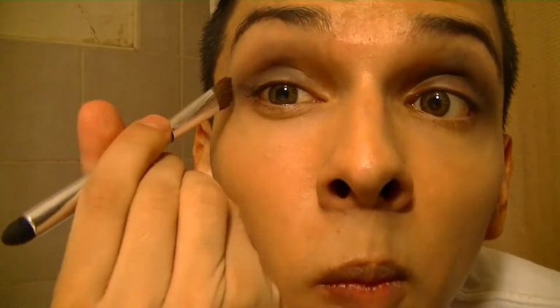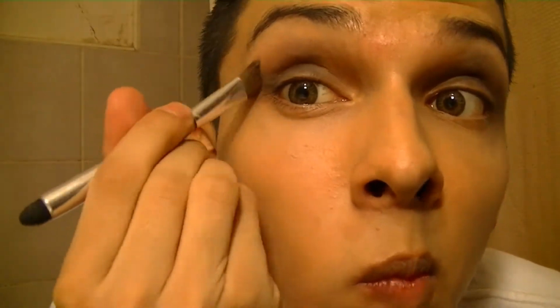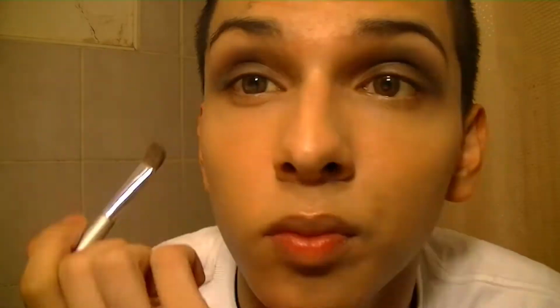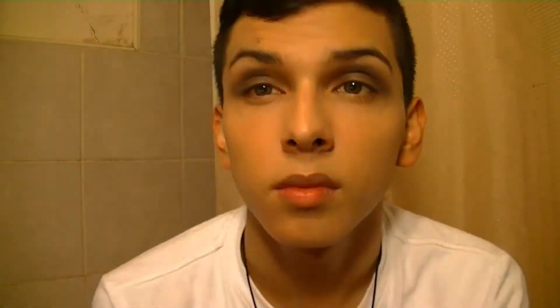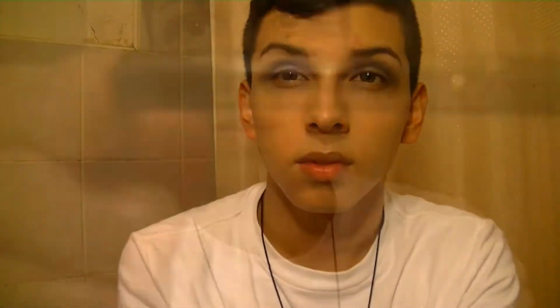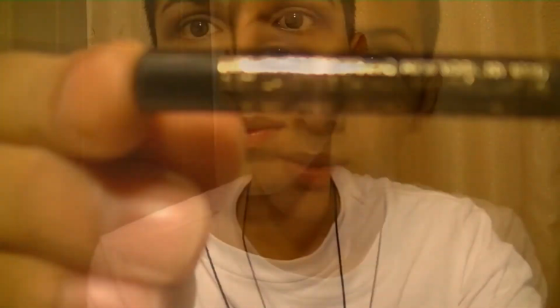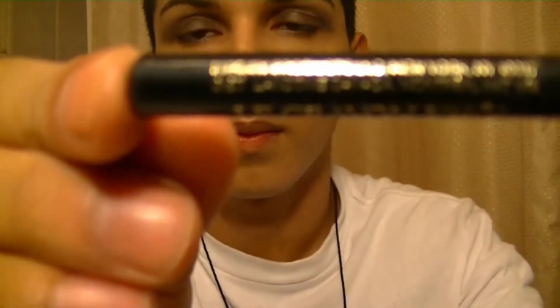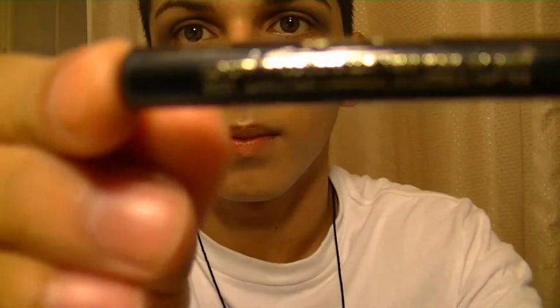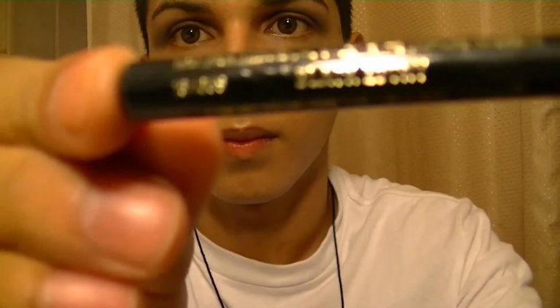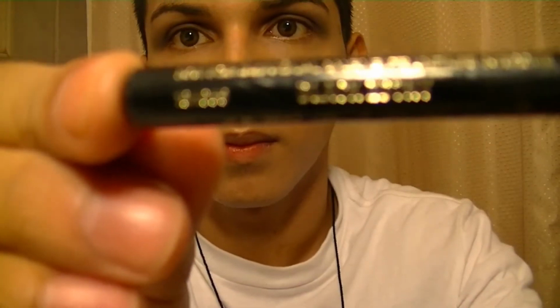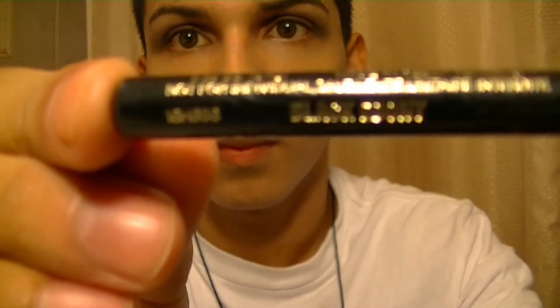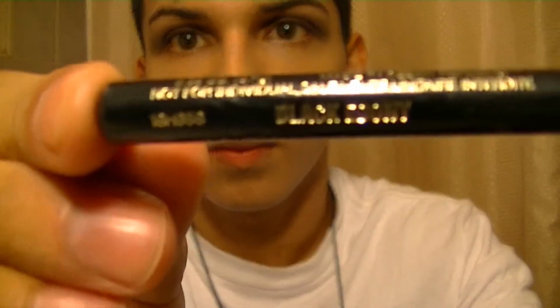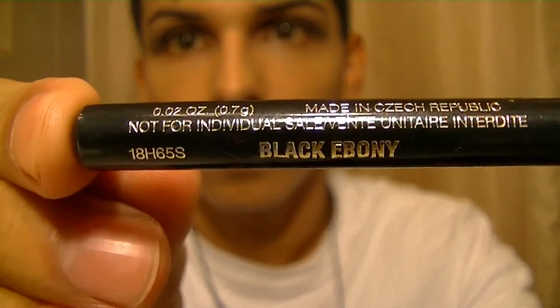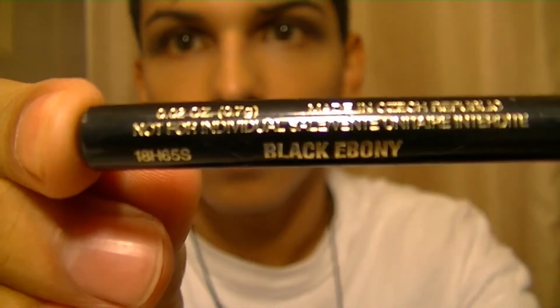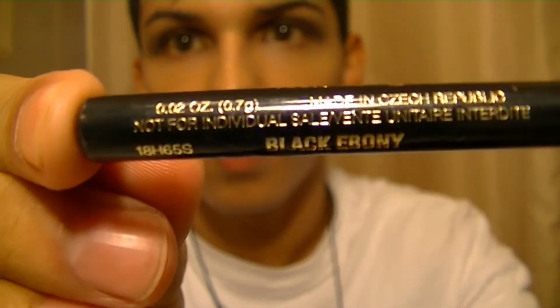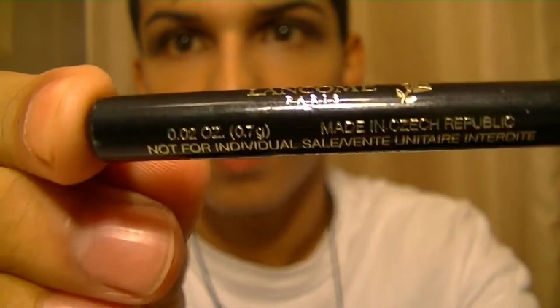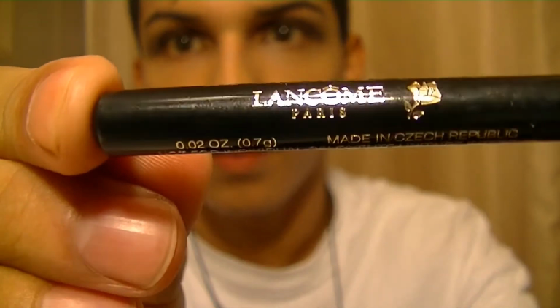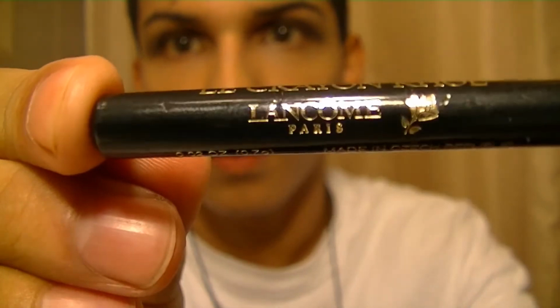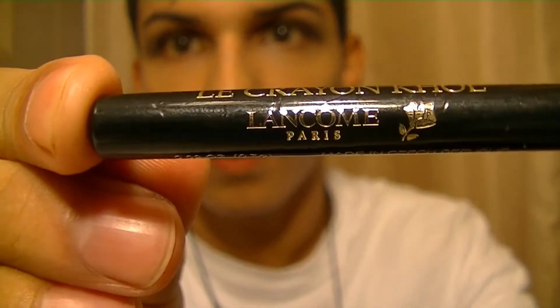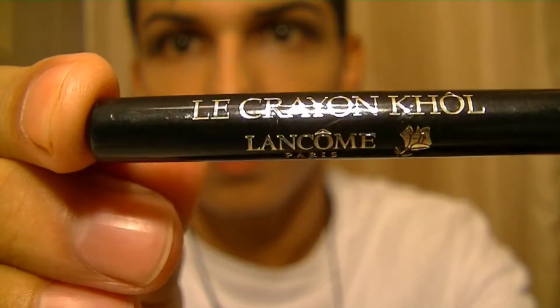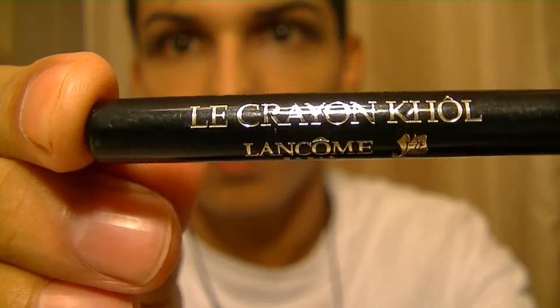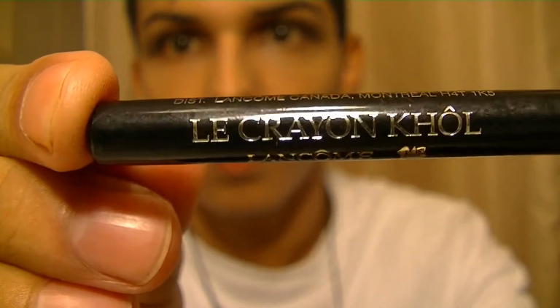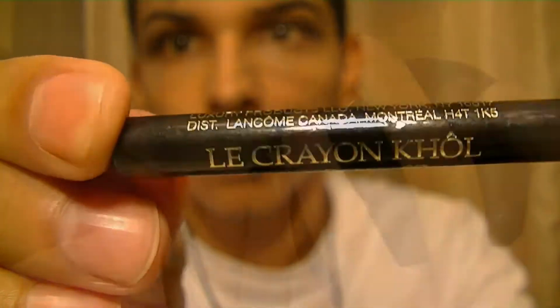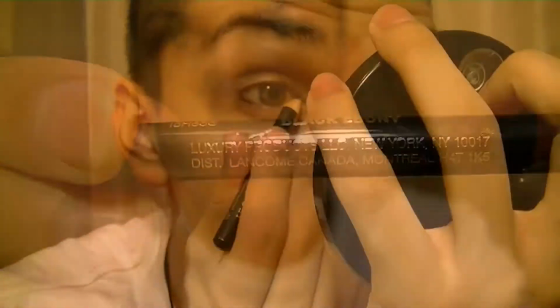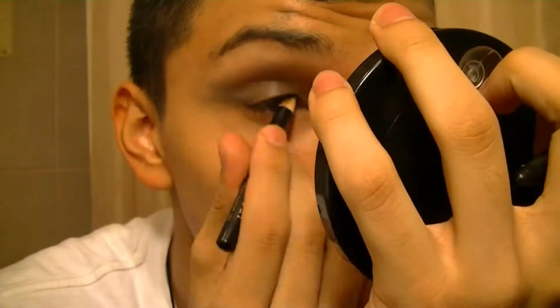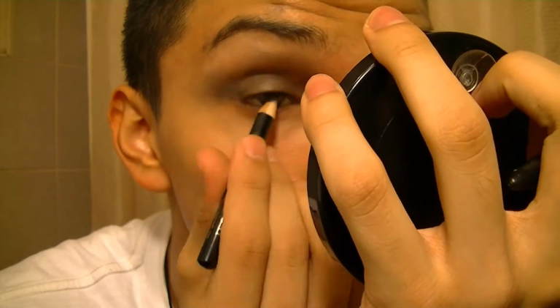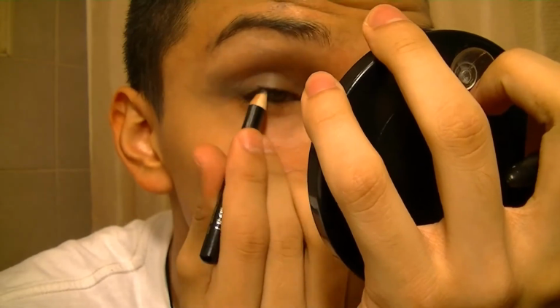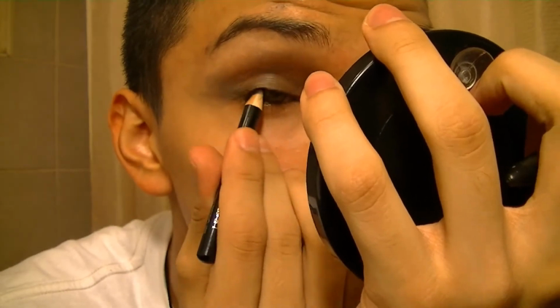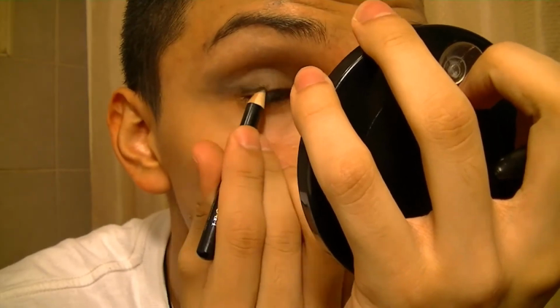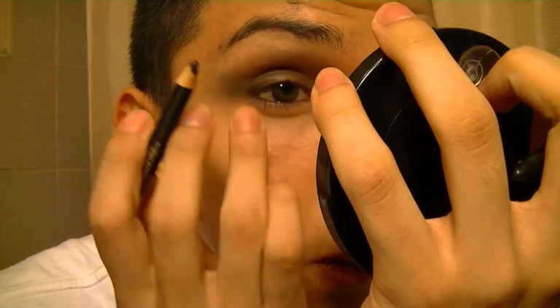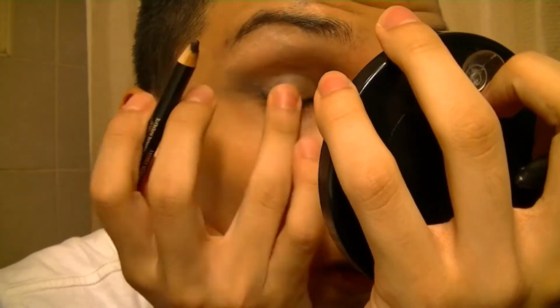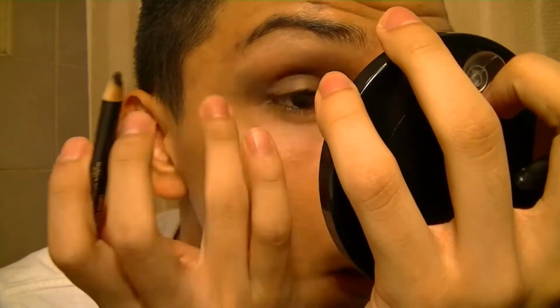I'm then taking an eyeliner pencil and lining my waterline on the top and on the bottom, even though I didn't show the bottom lining.